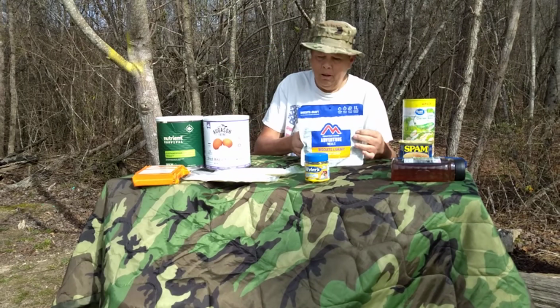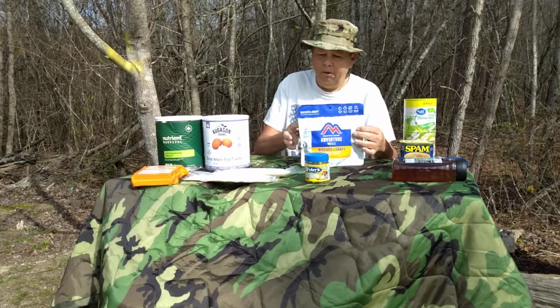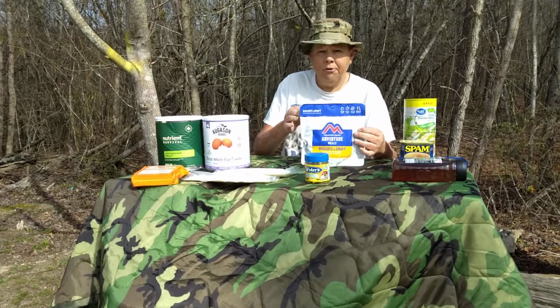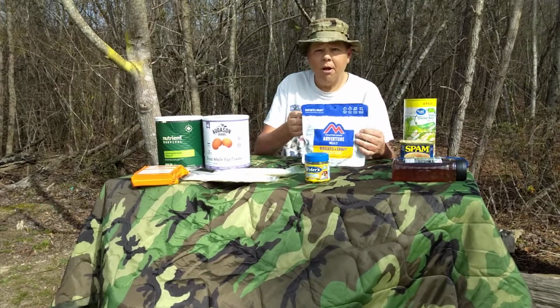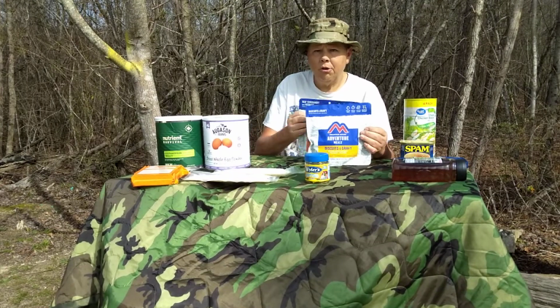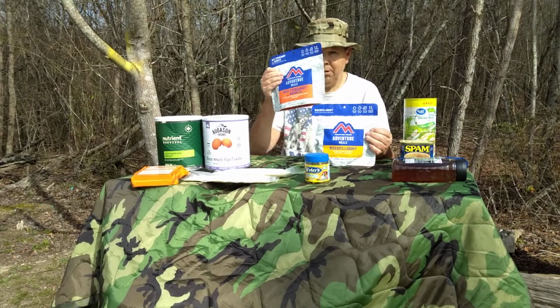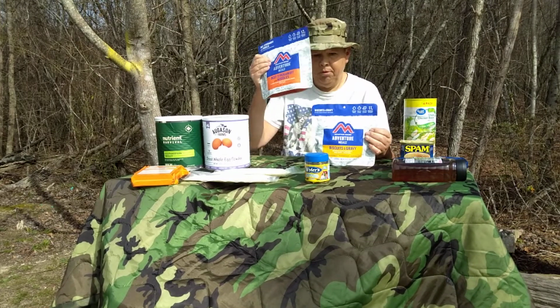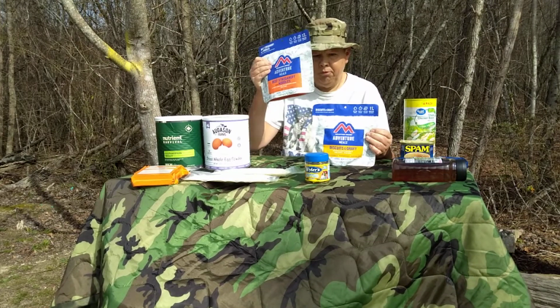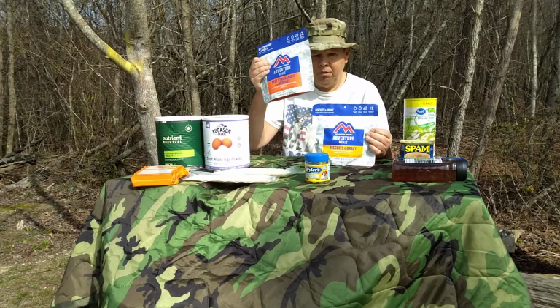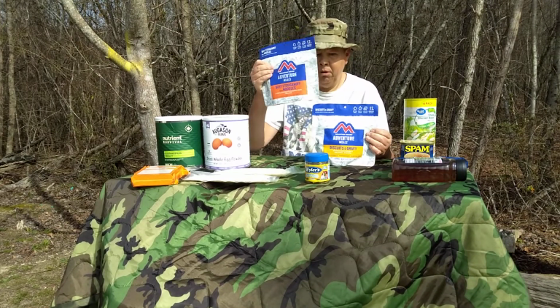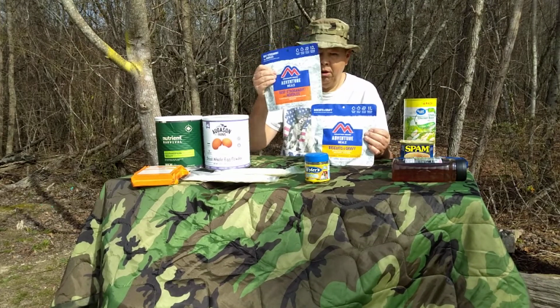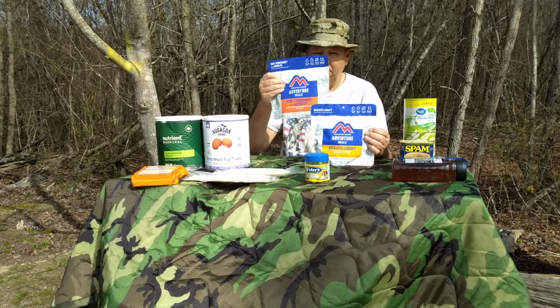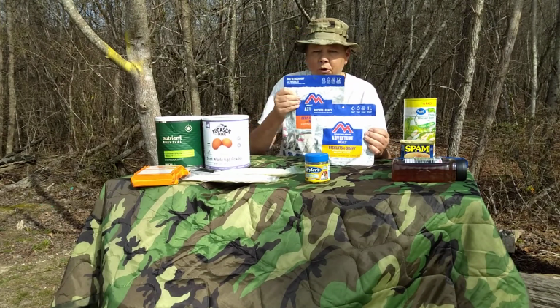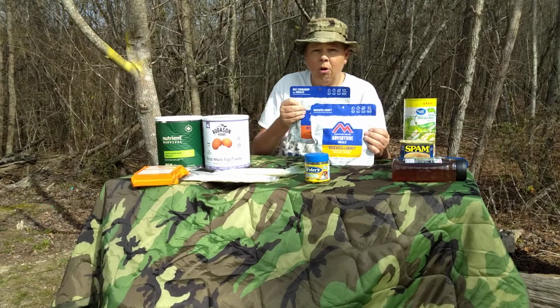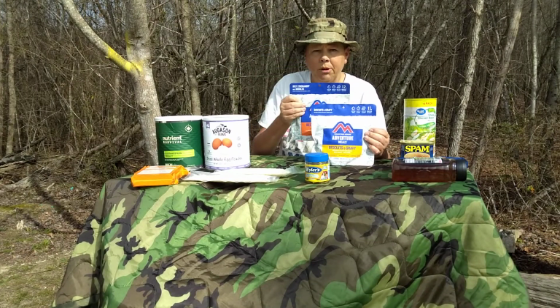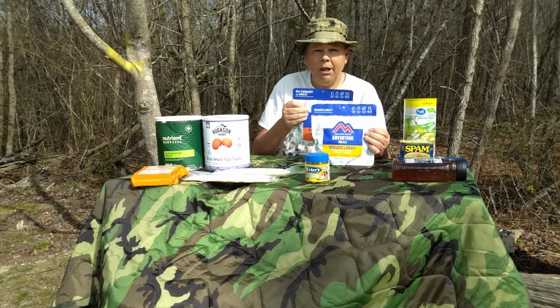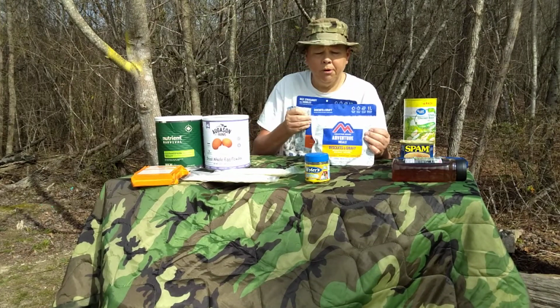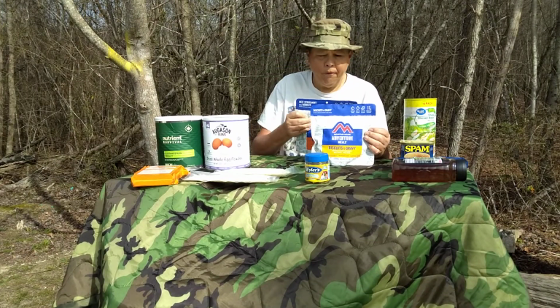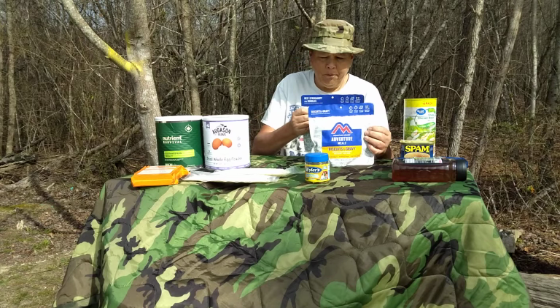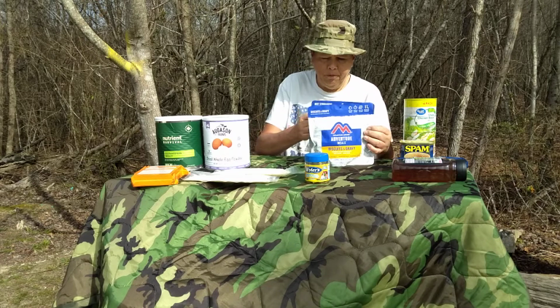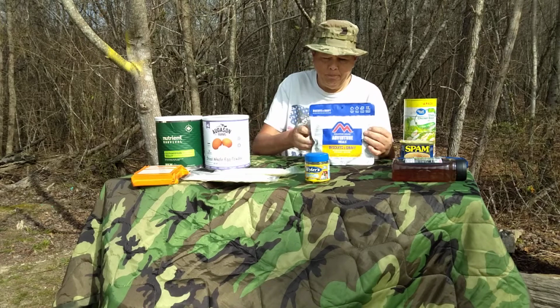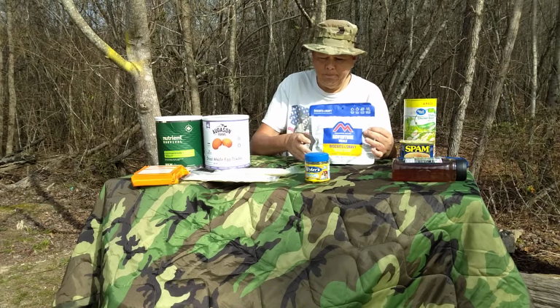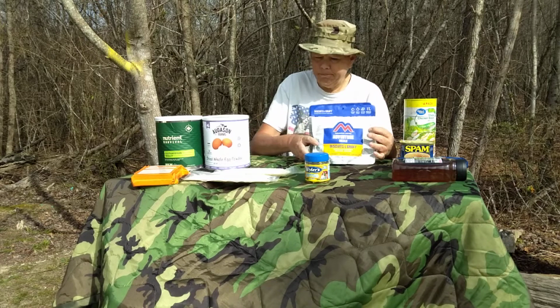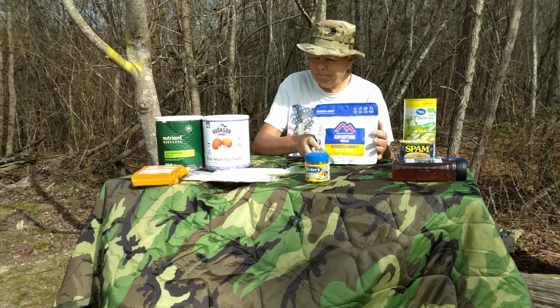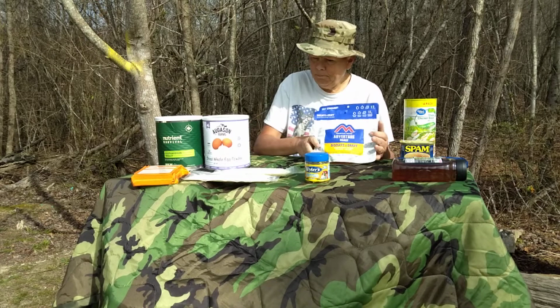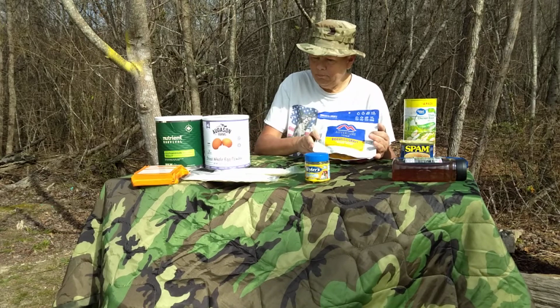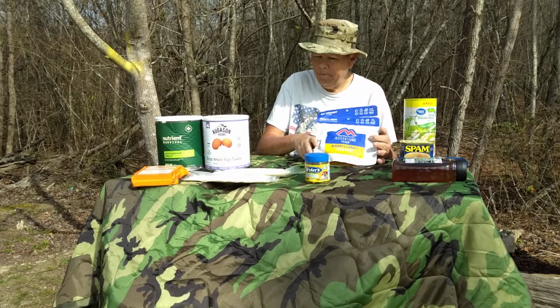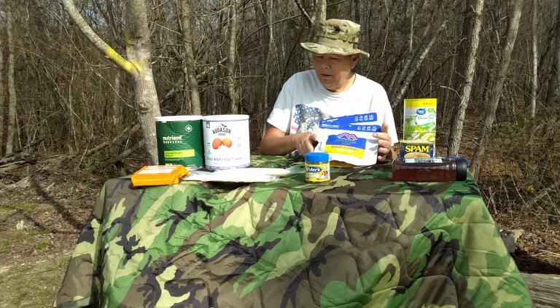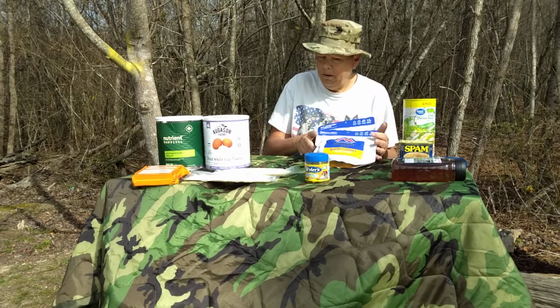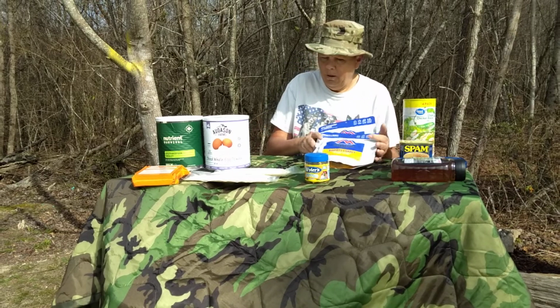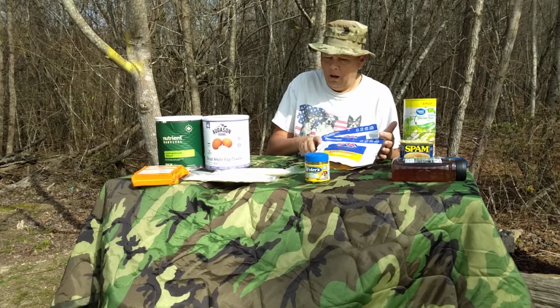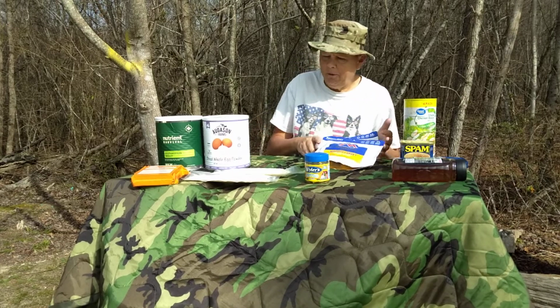These are not cheap, so start with canned goods first.